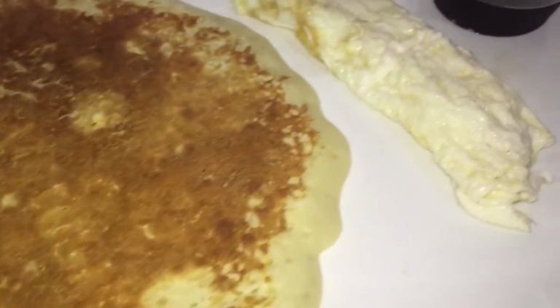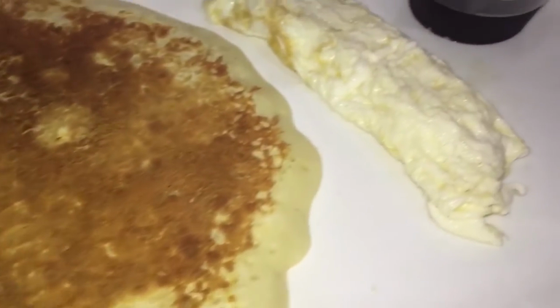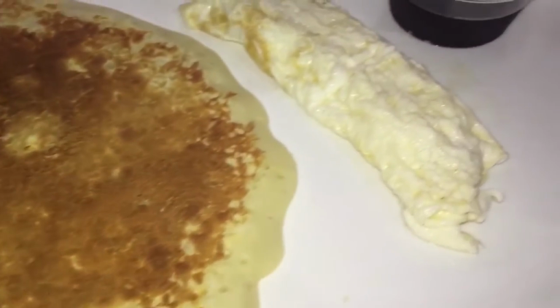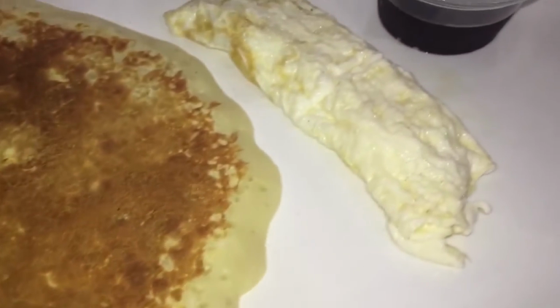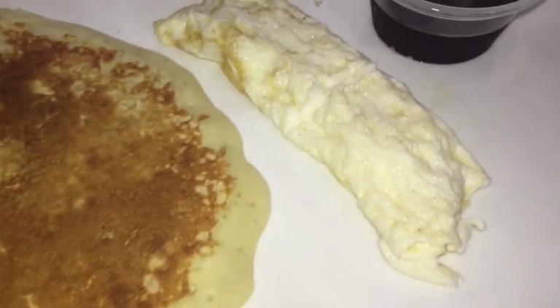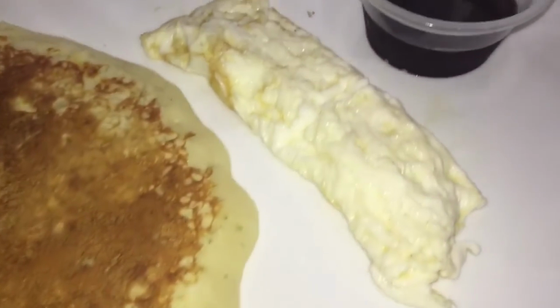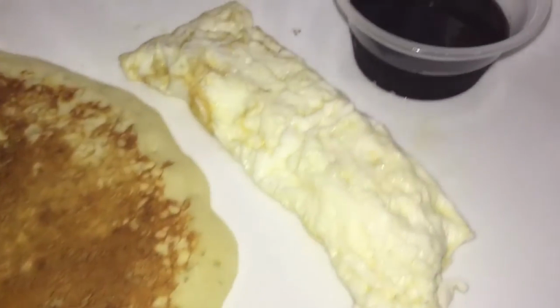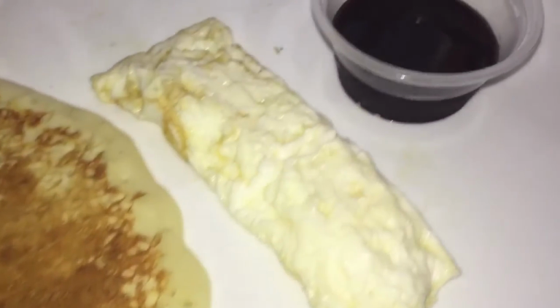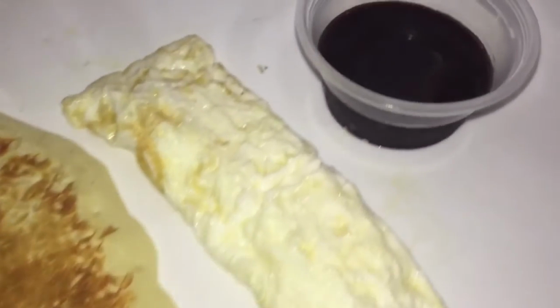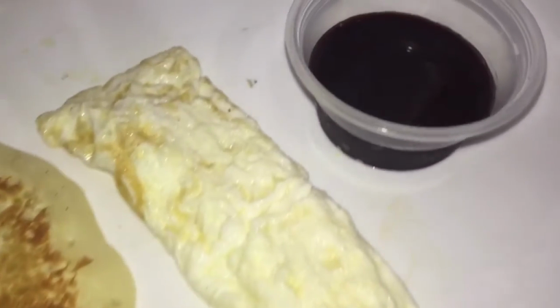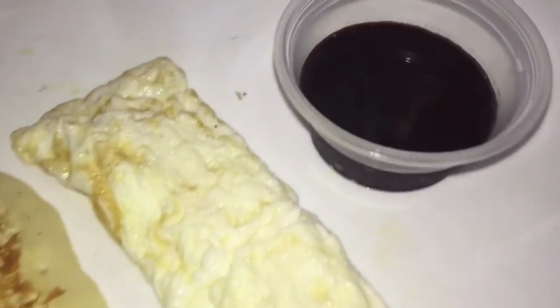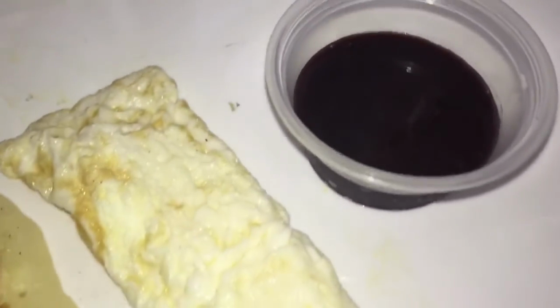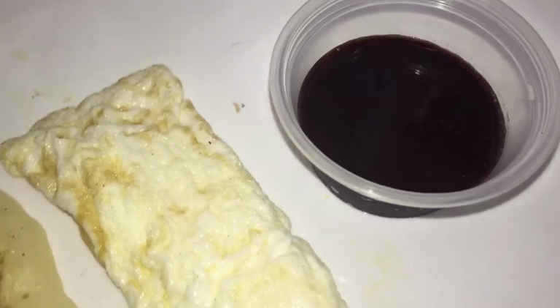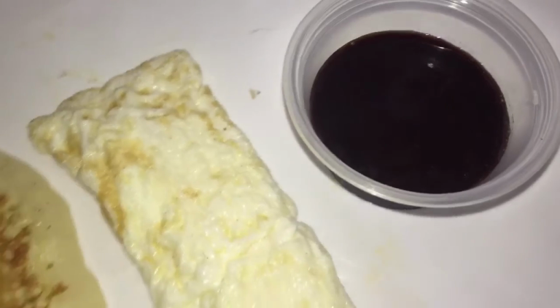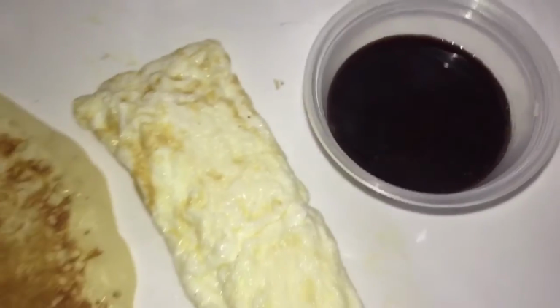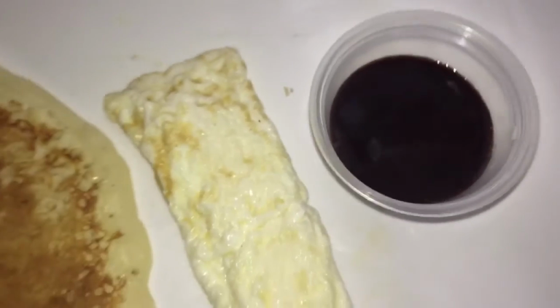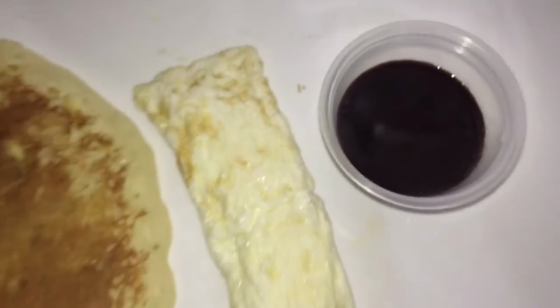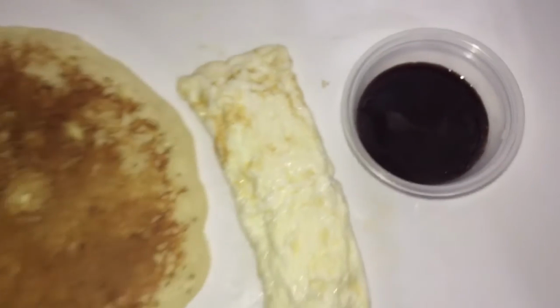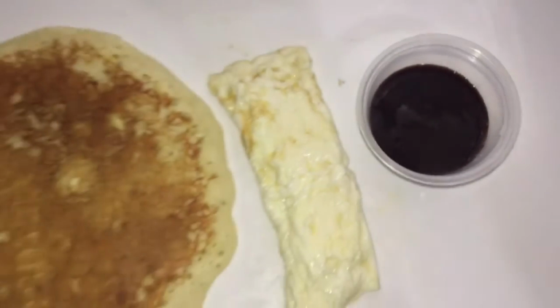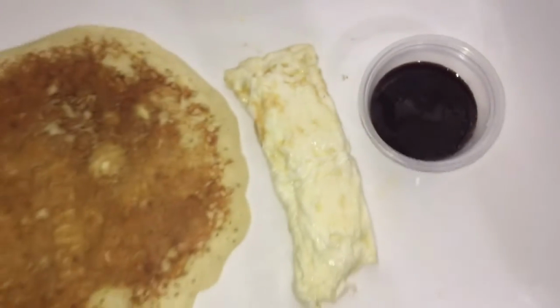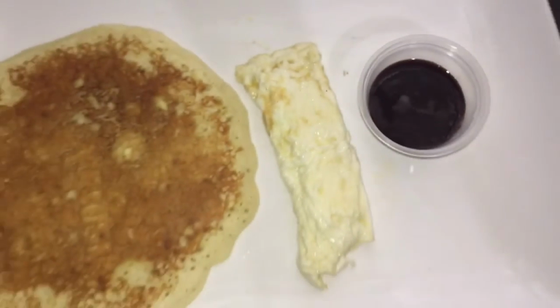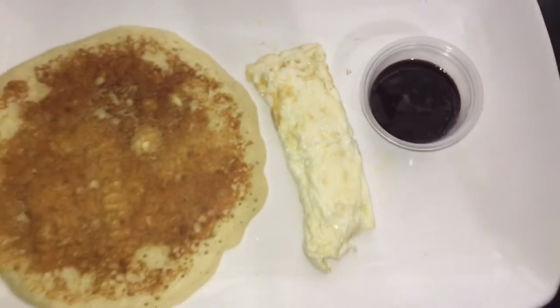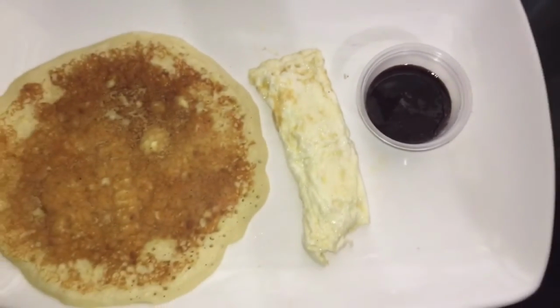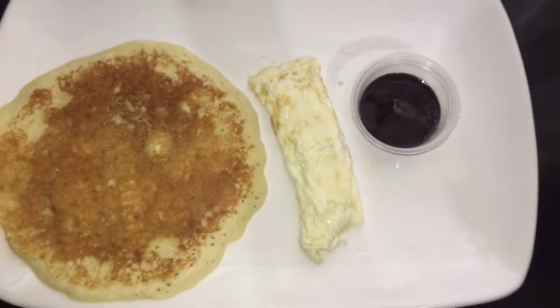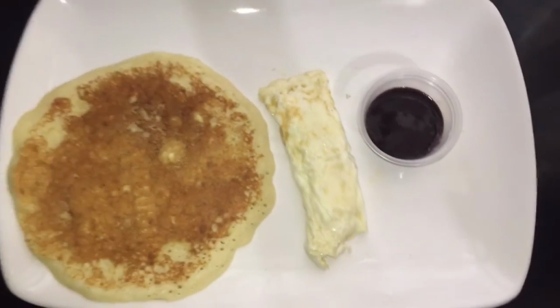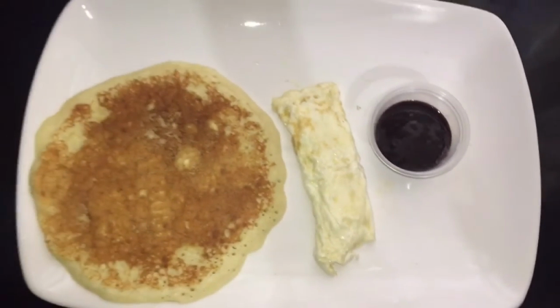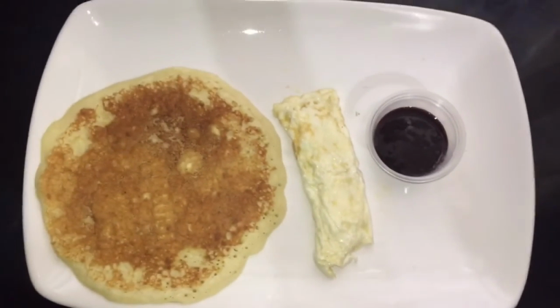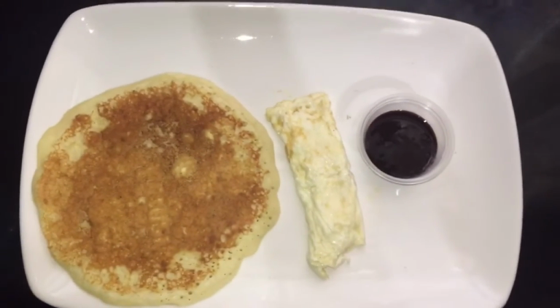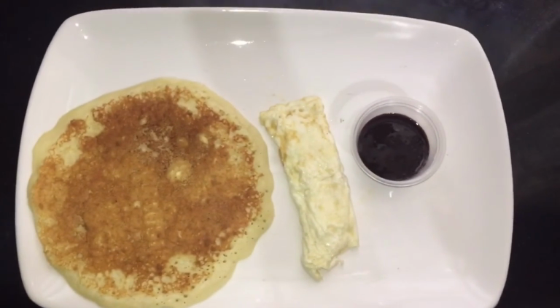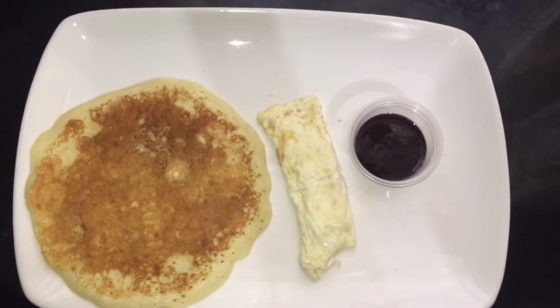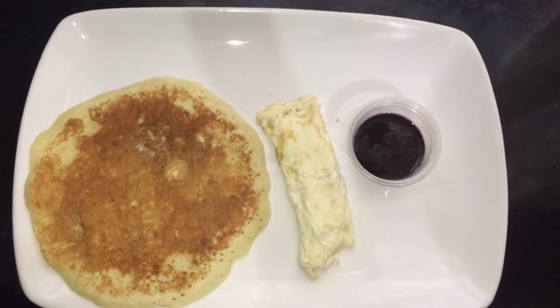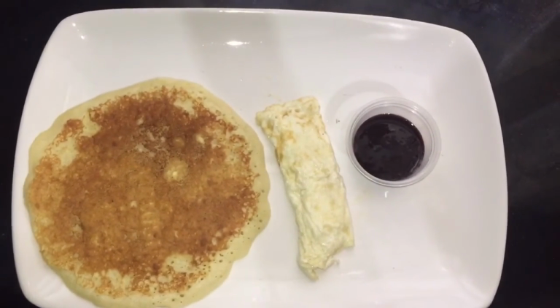Egg white from the egg yolk that was used for the pancake, and my homemade chocolate syrup.